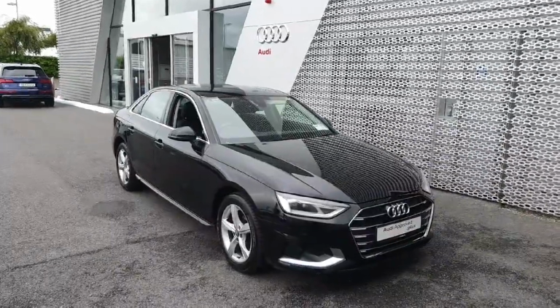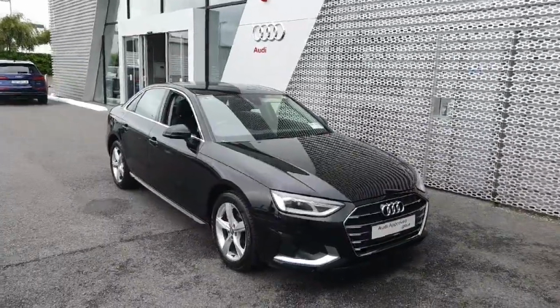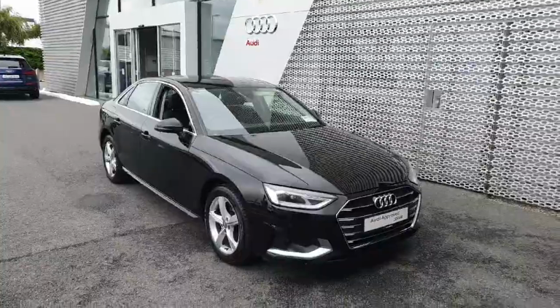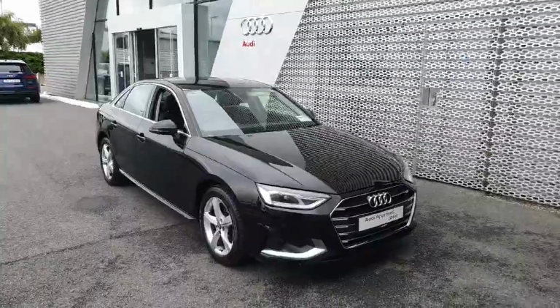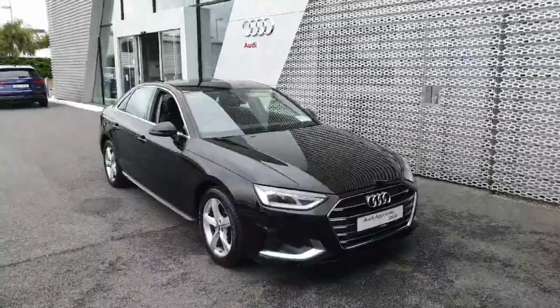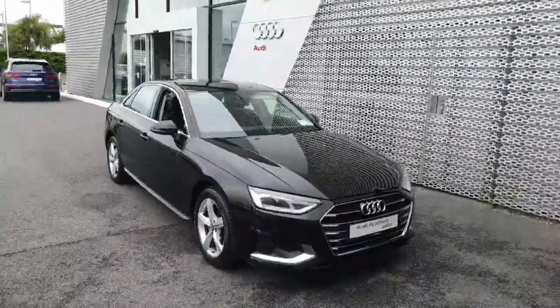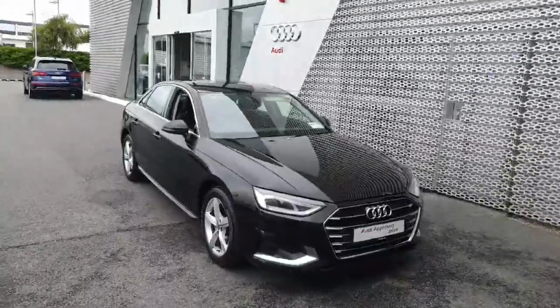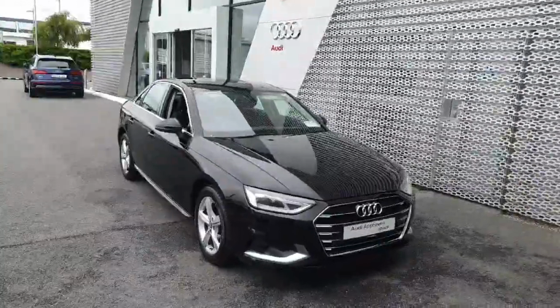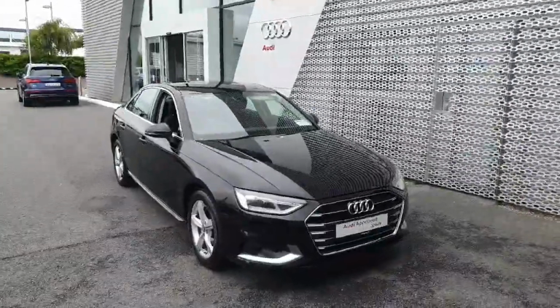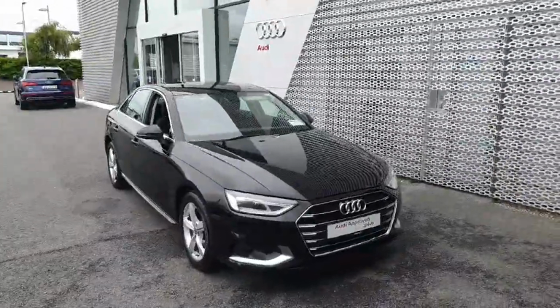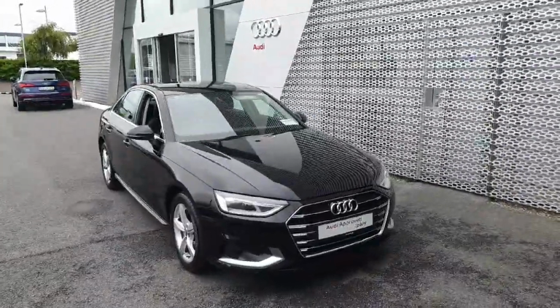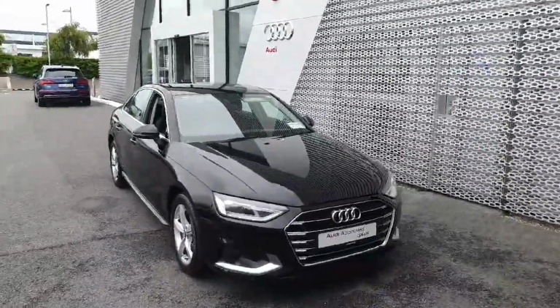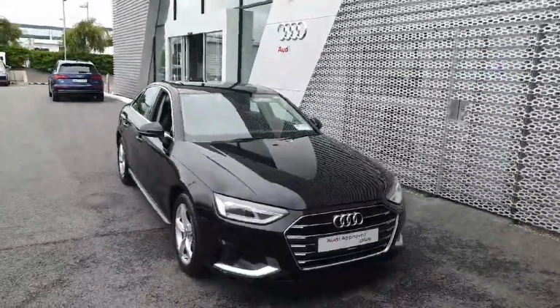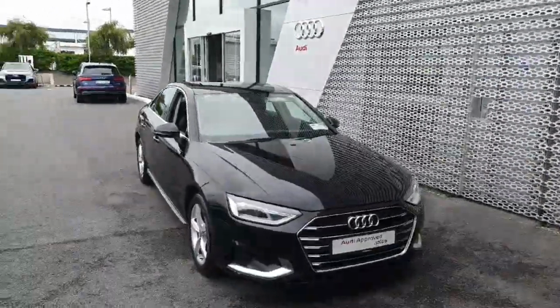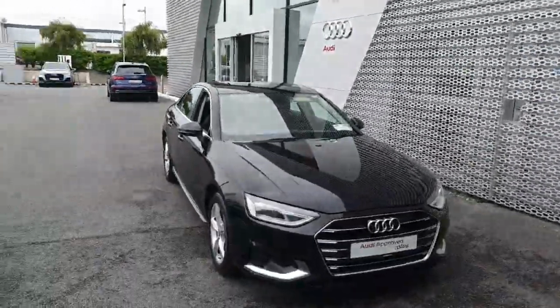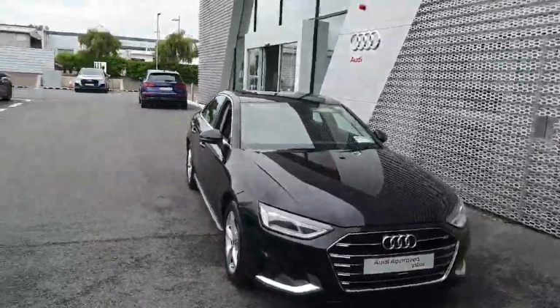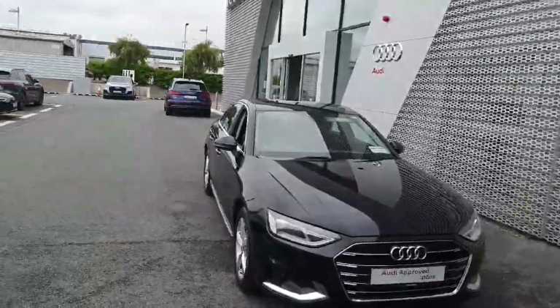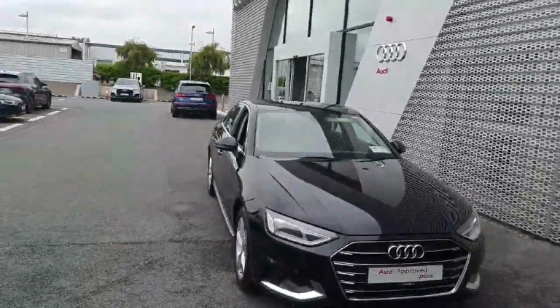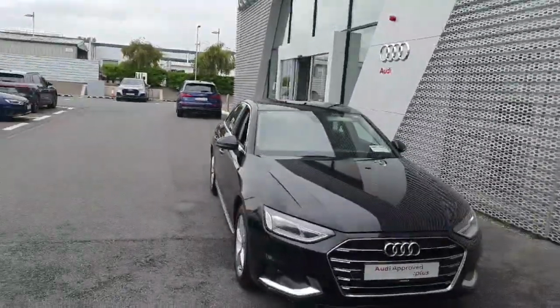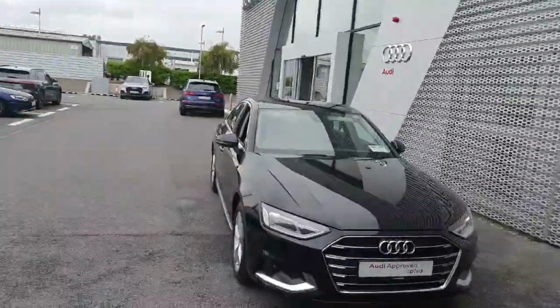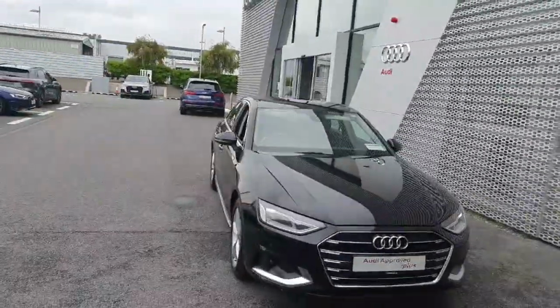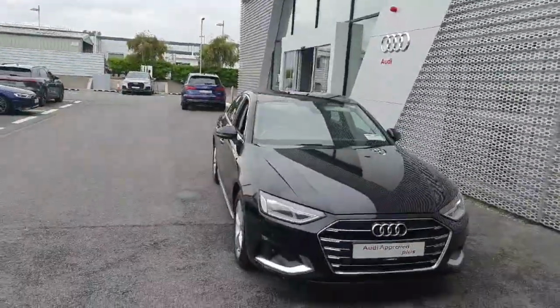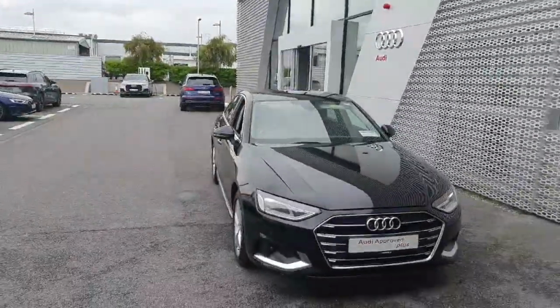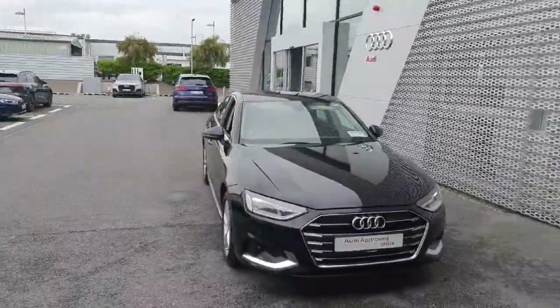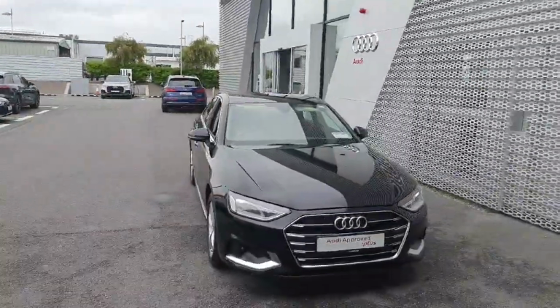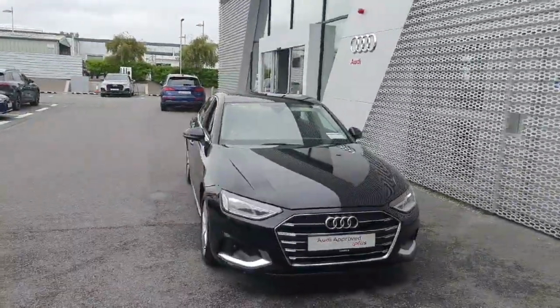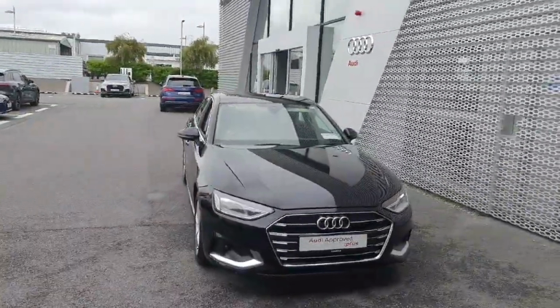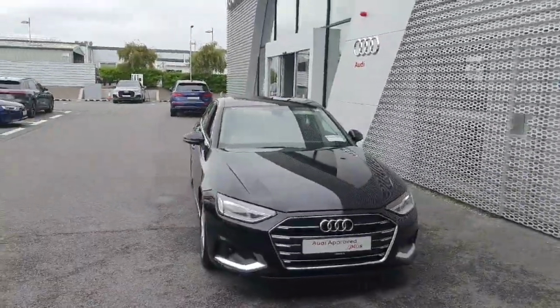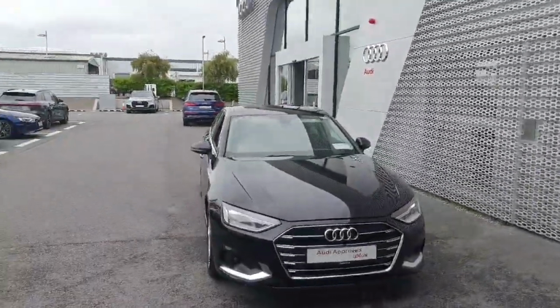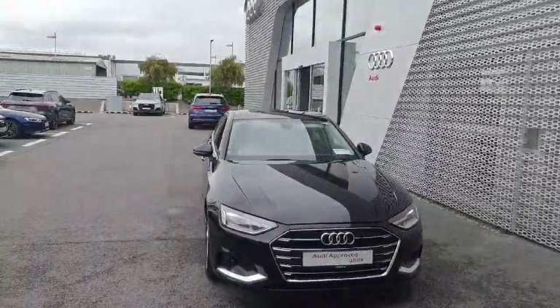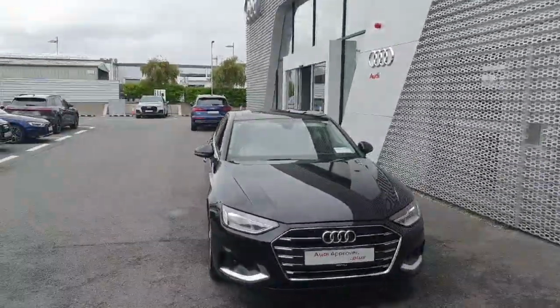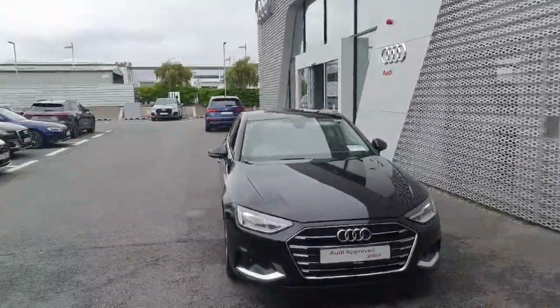To arrange a test drive or for more information, please call us in the showroom at 061-336-000.